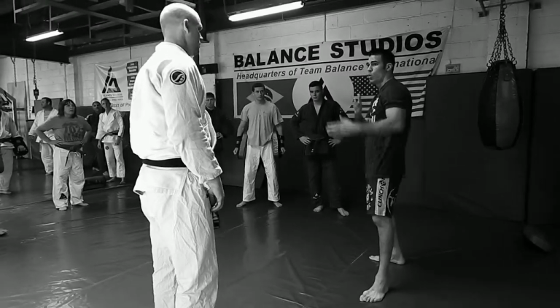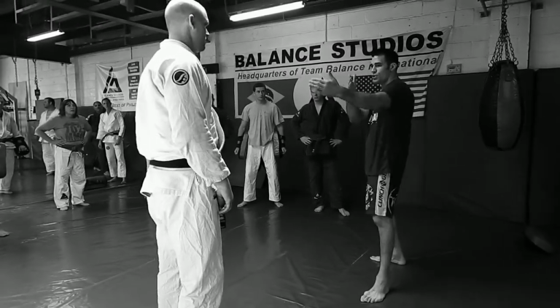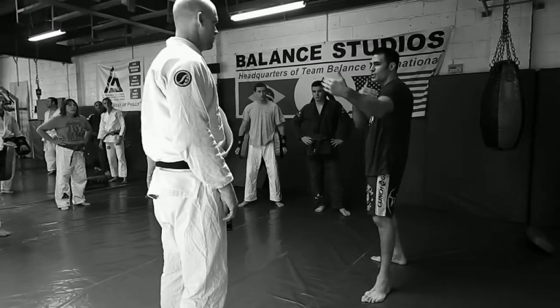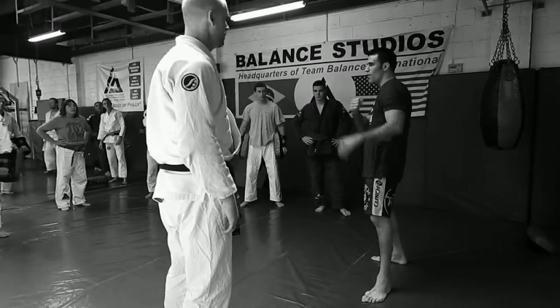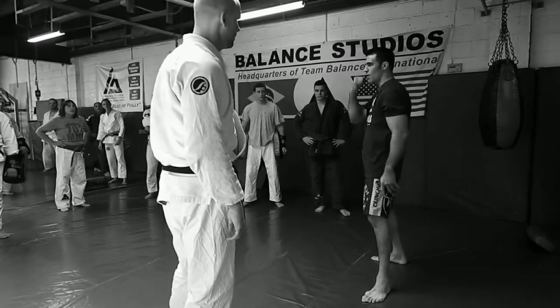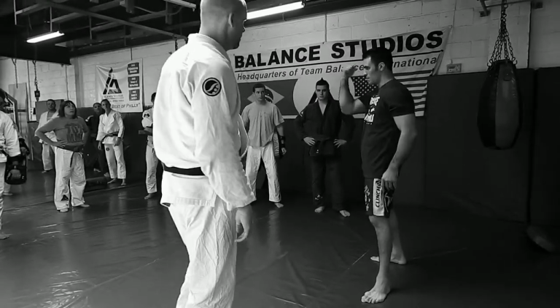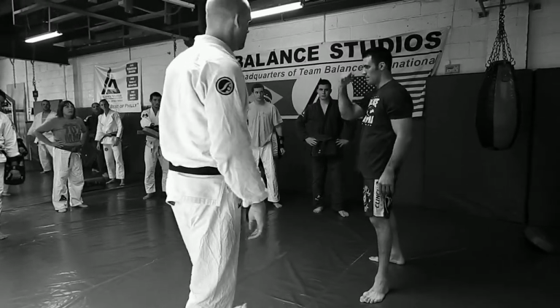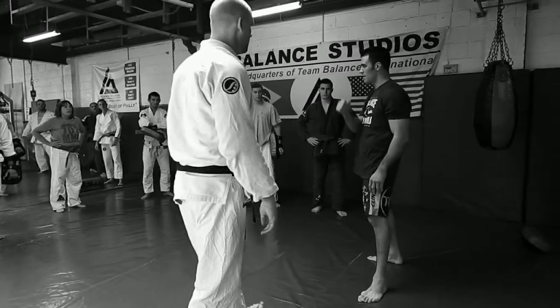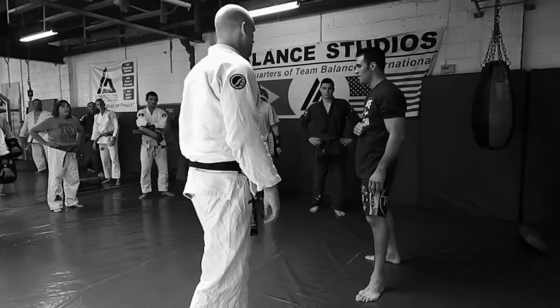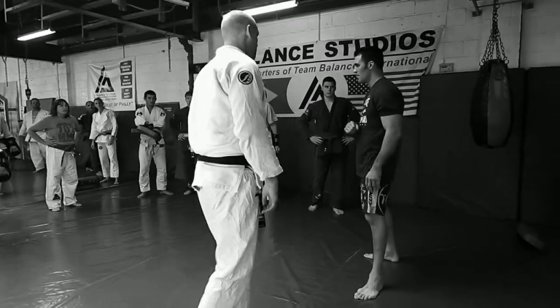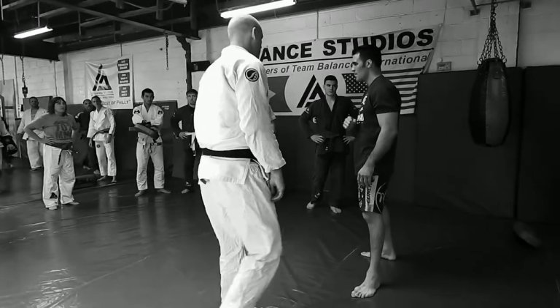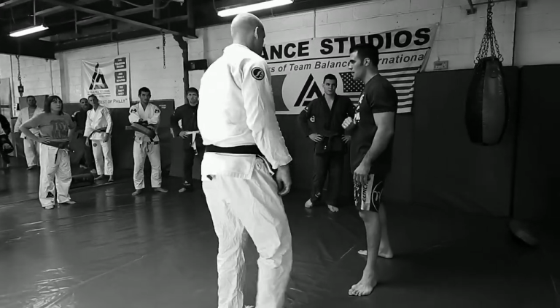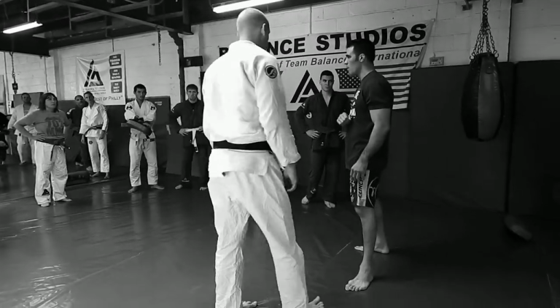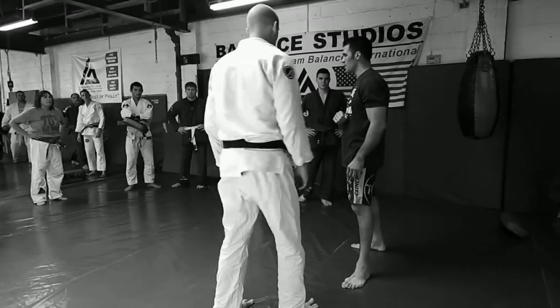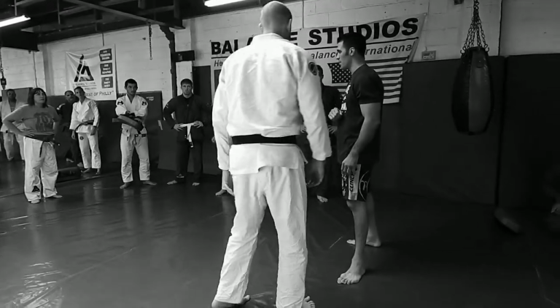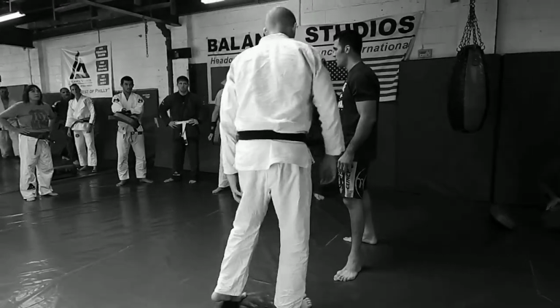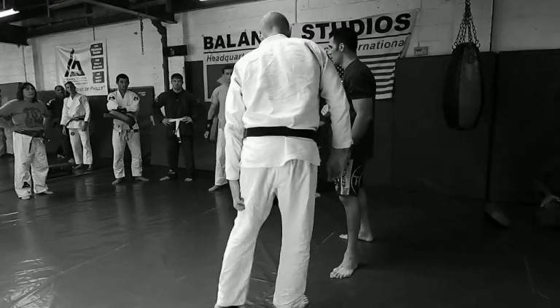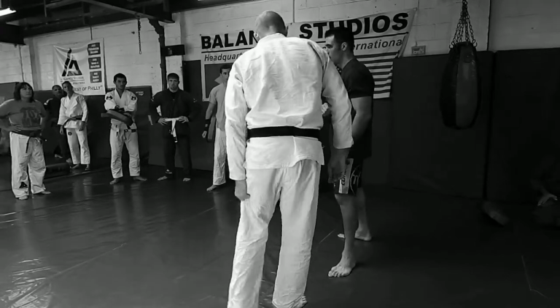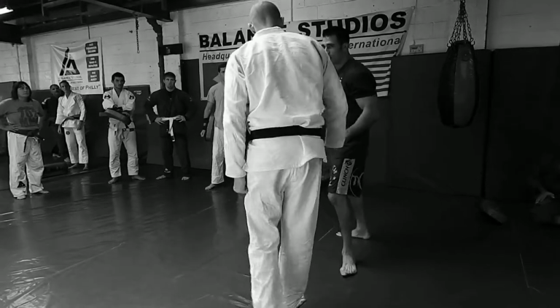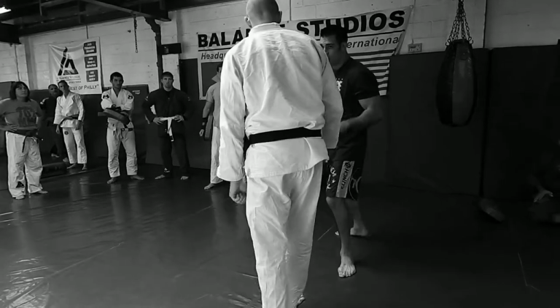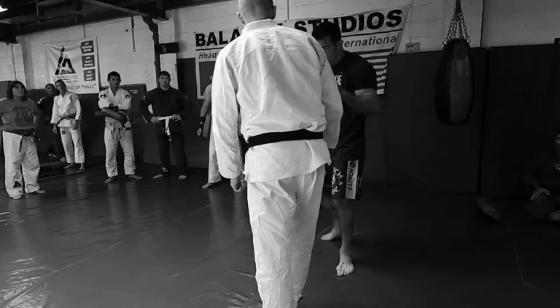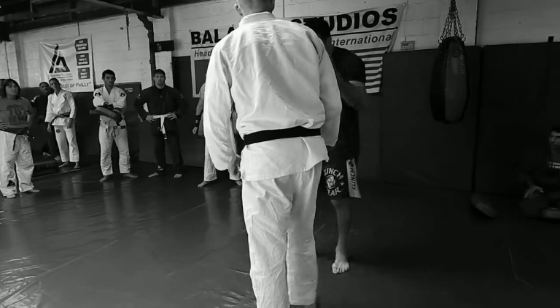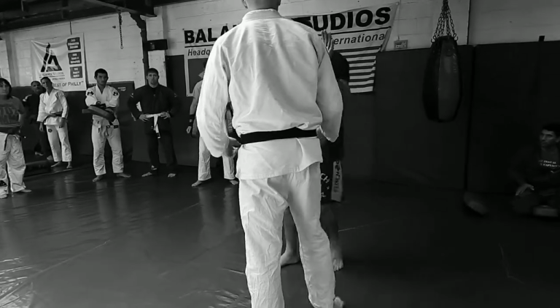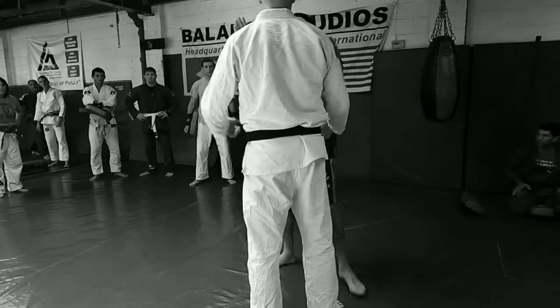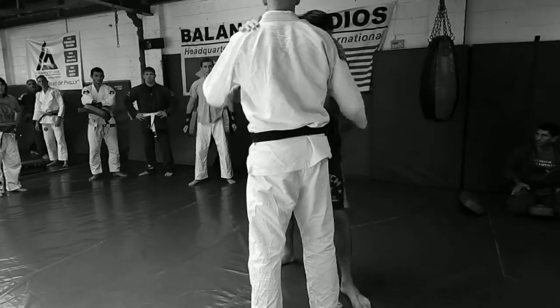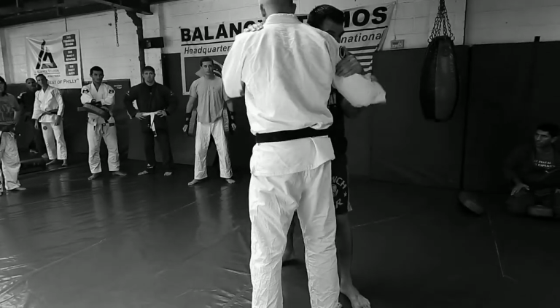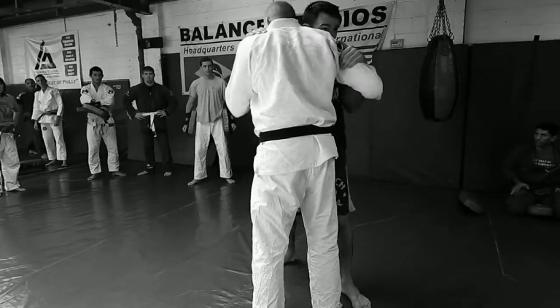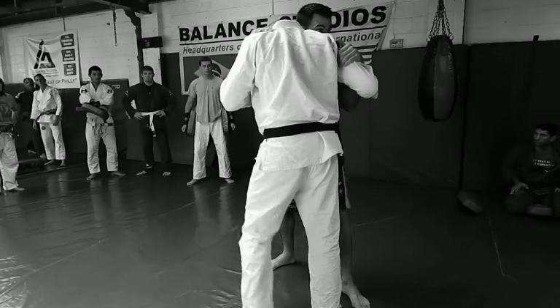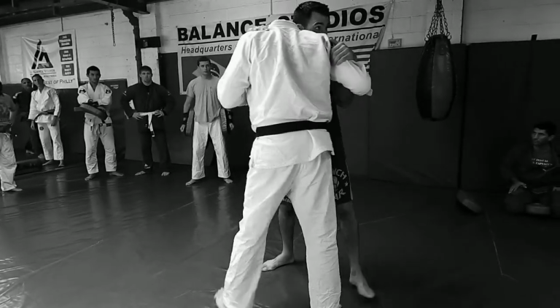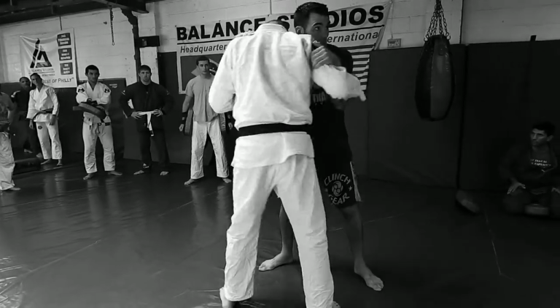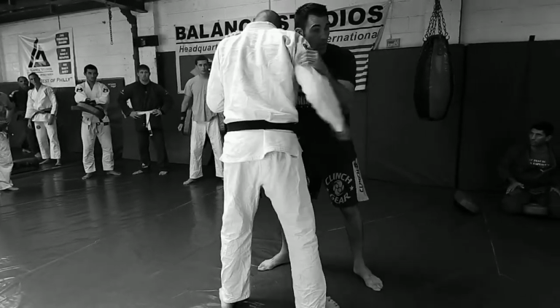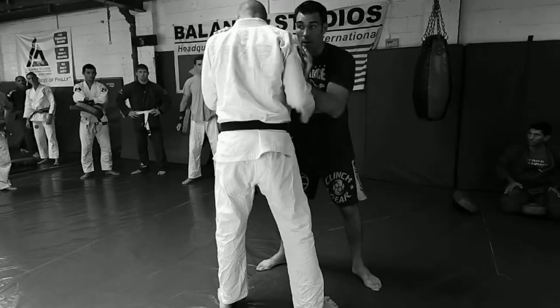Once you're this far, it's not elbows anymore. Elbows work better when you're here.